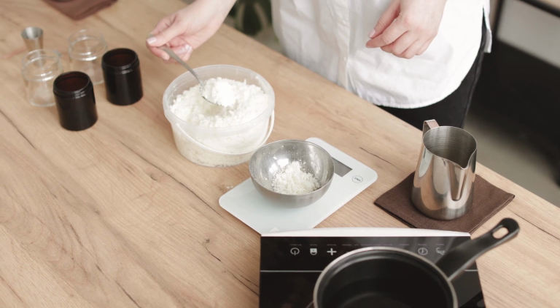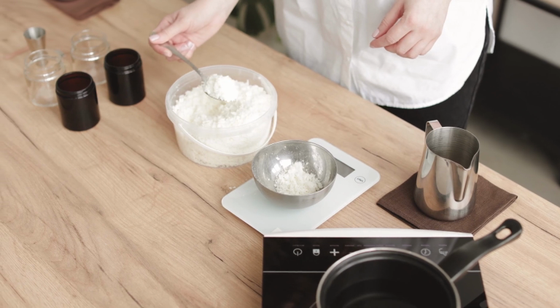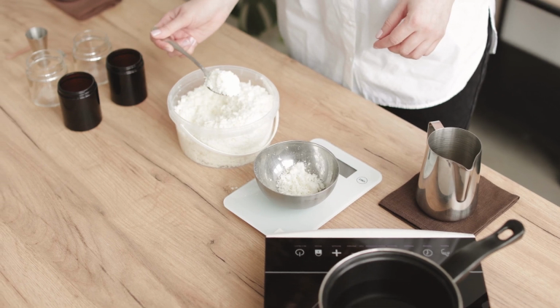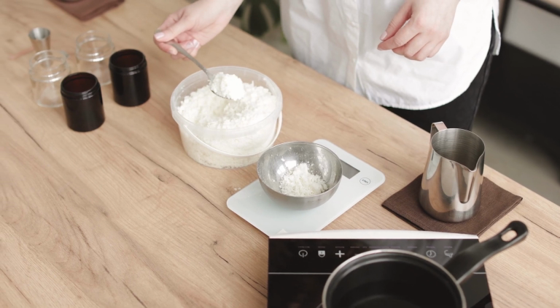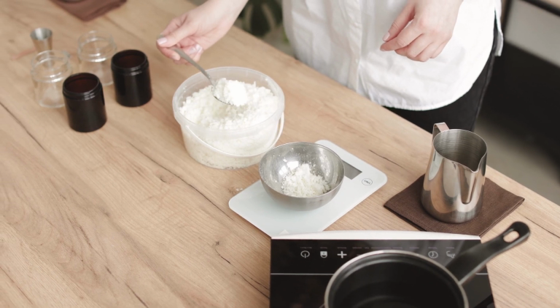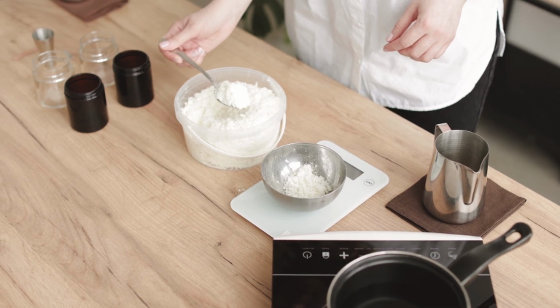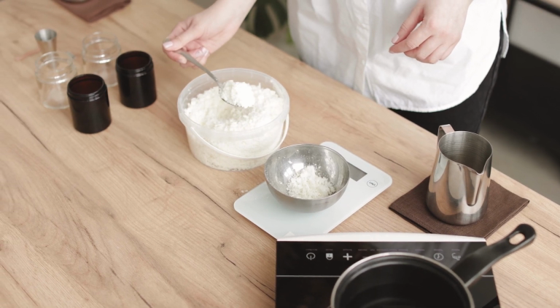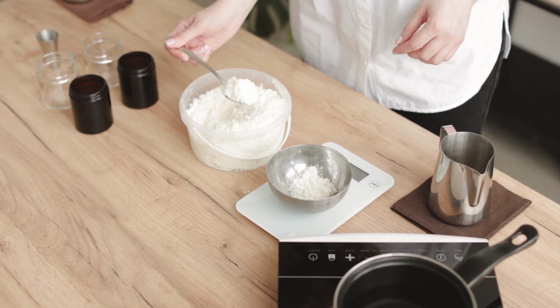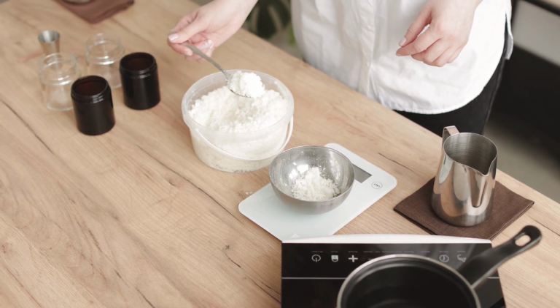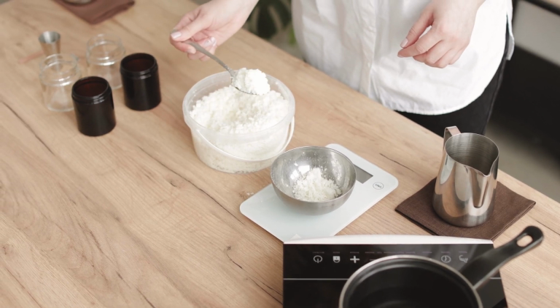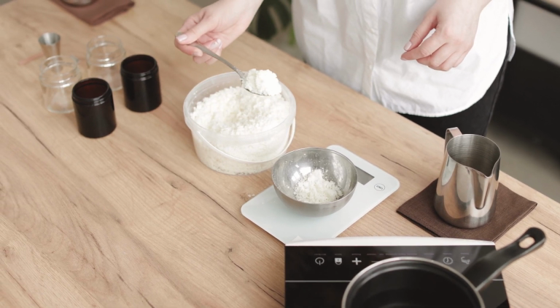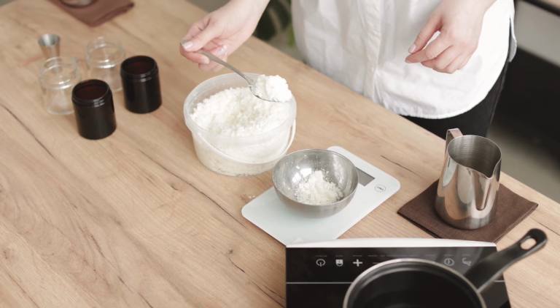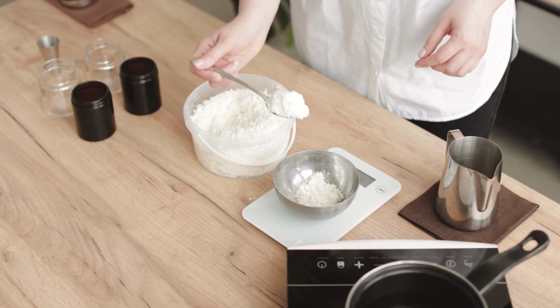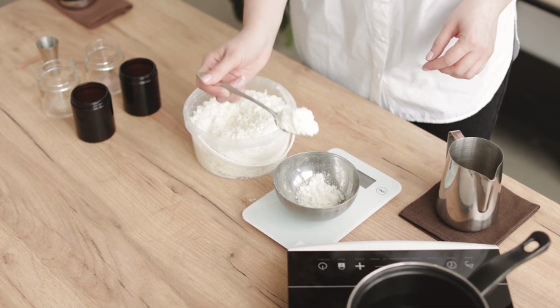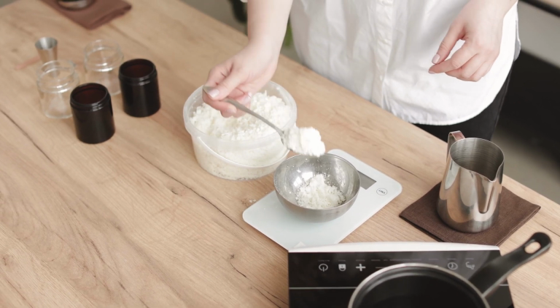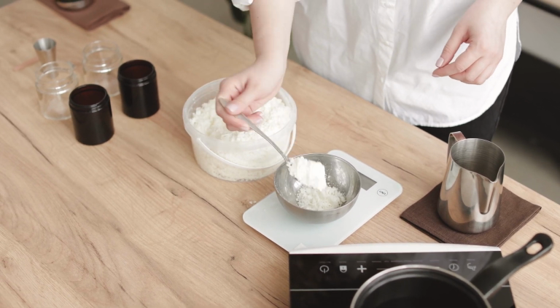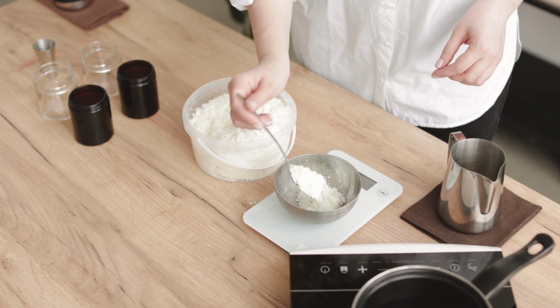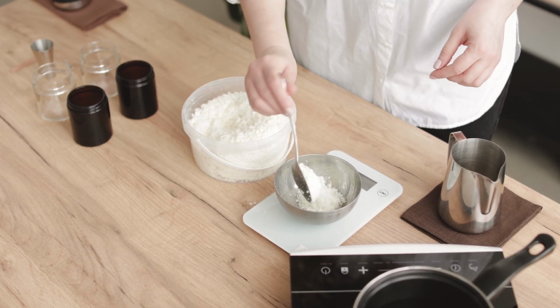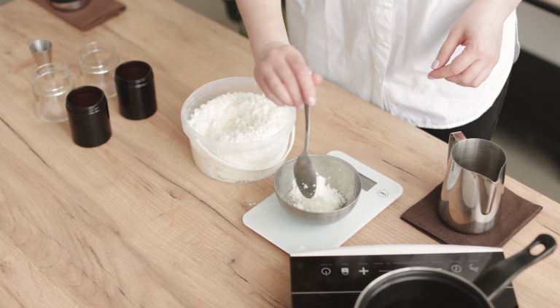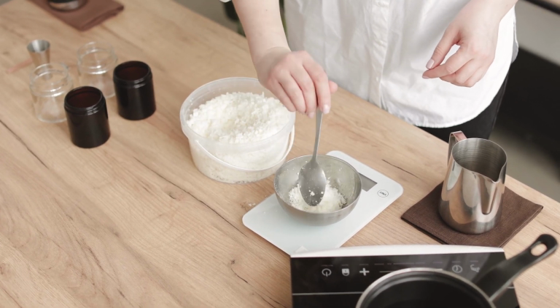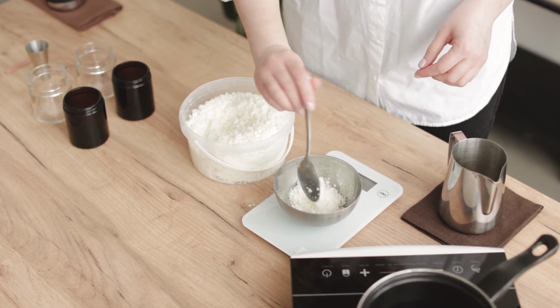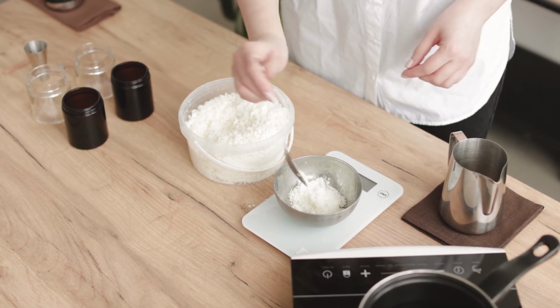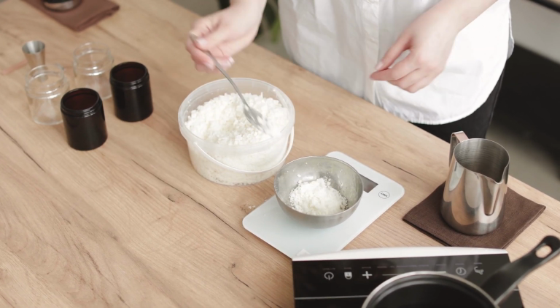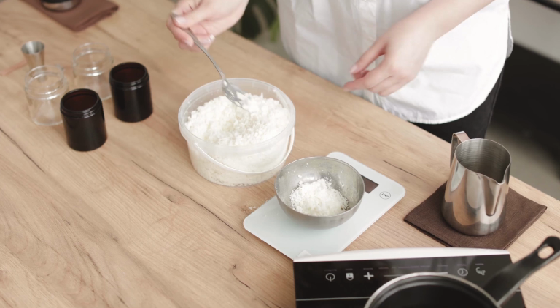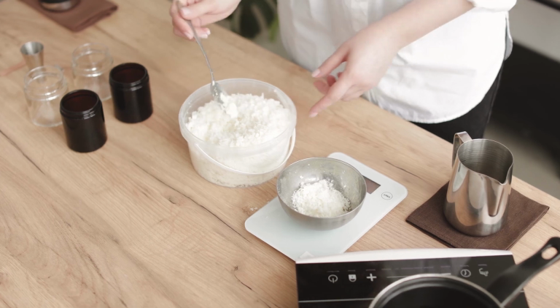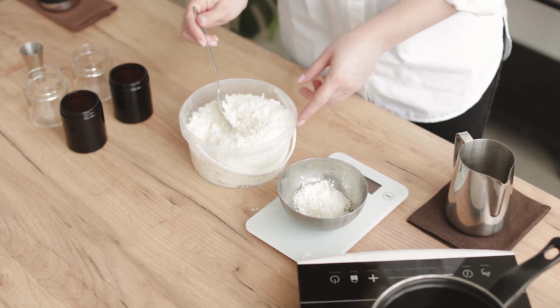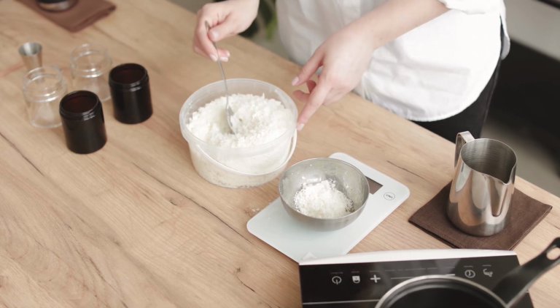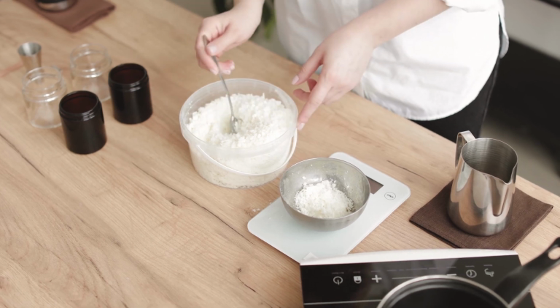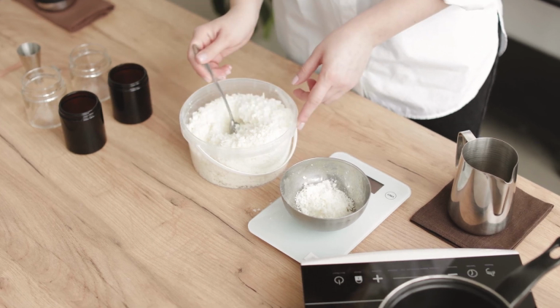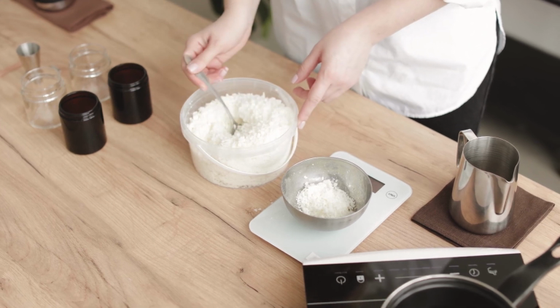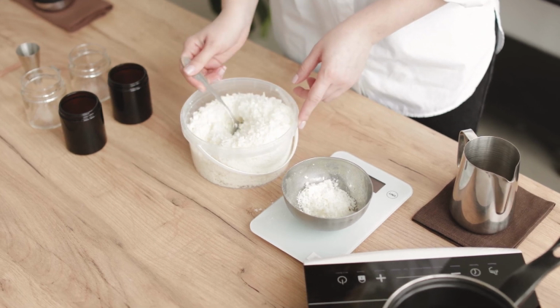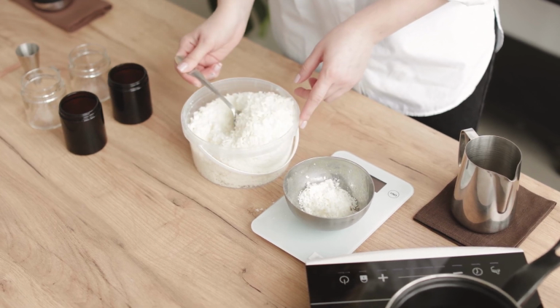Measurements will no longer be a problem. Thanks for watching. Bye!